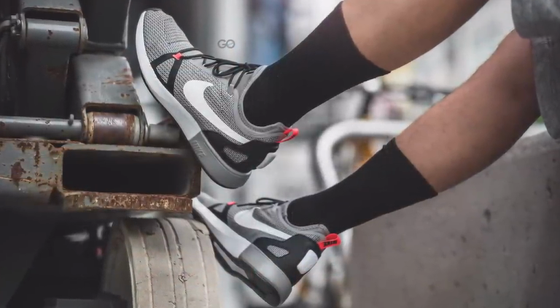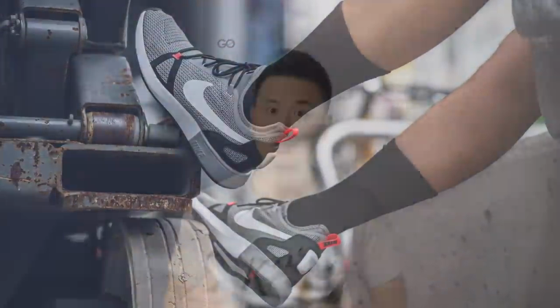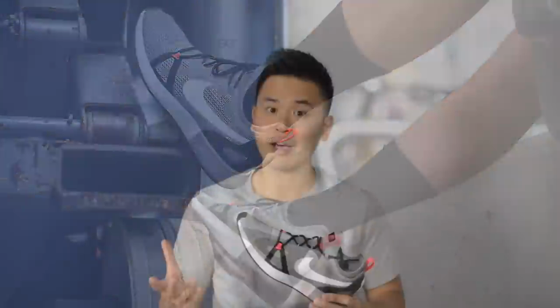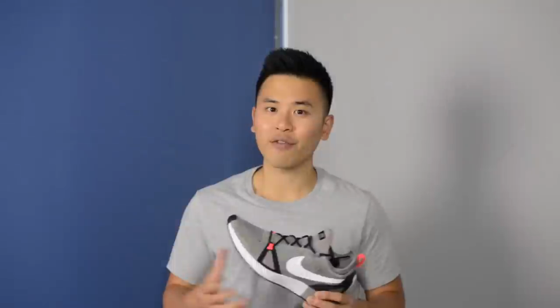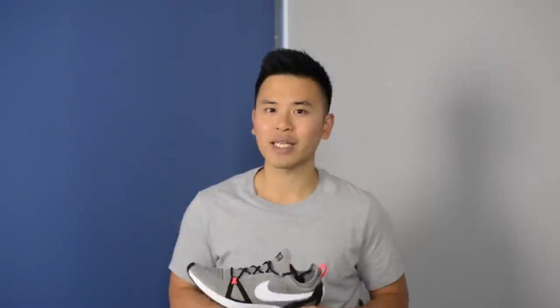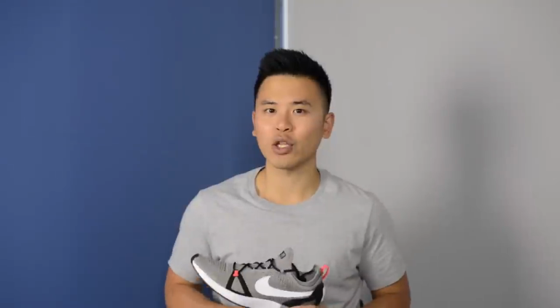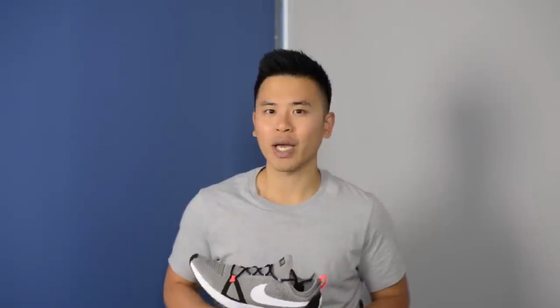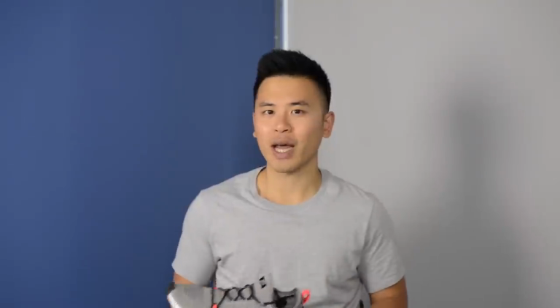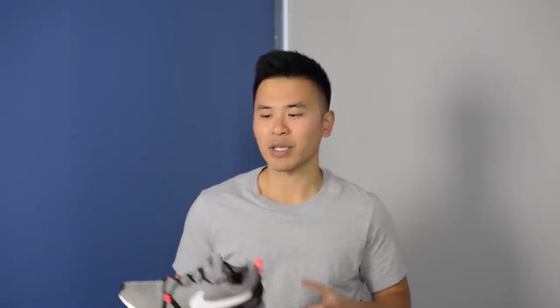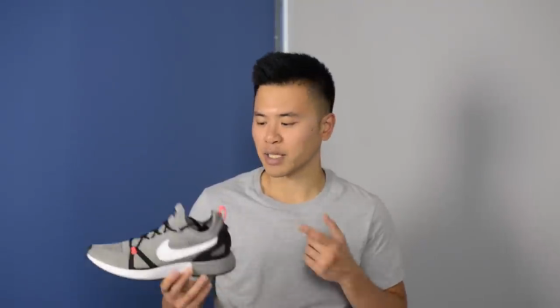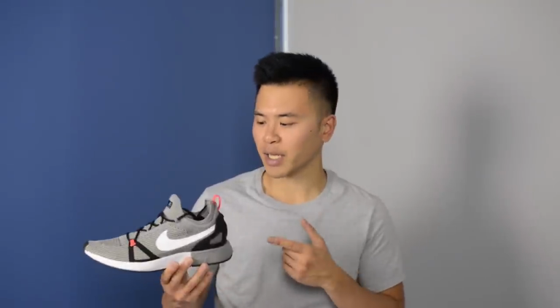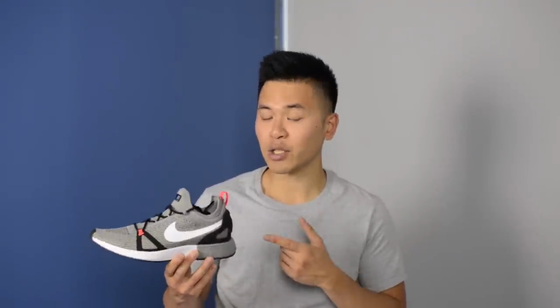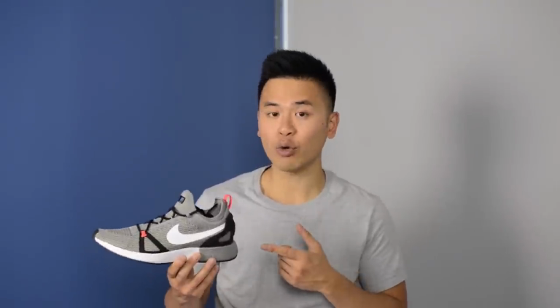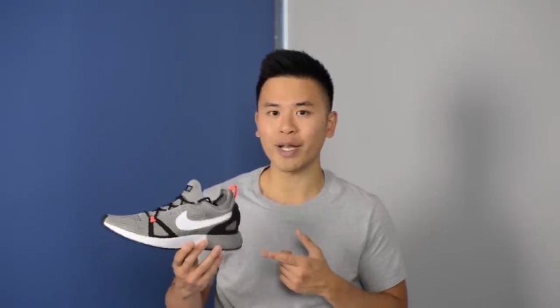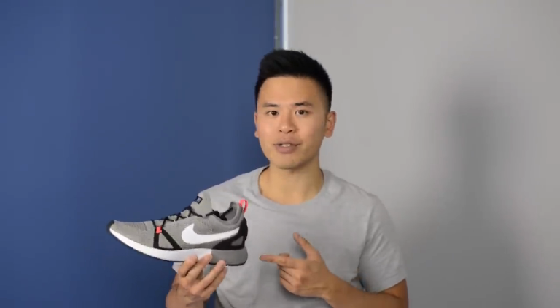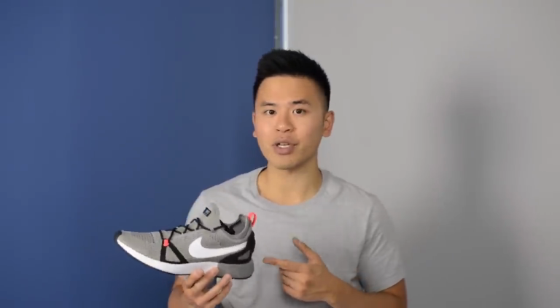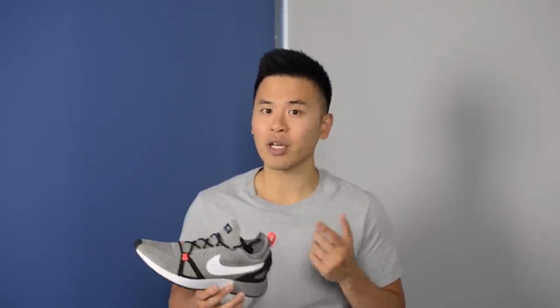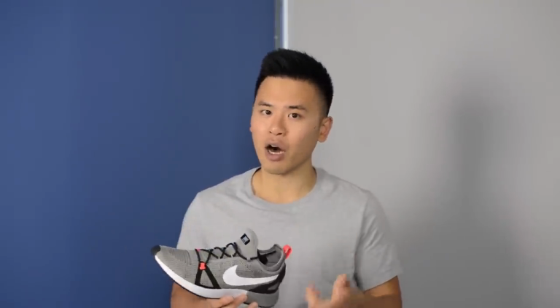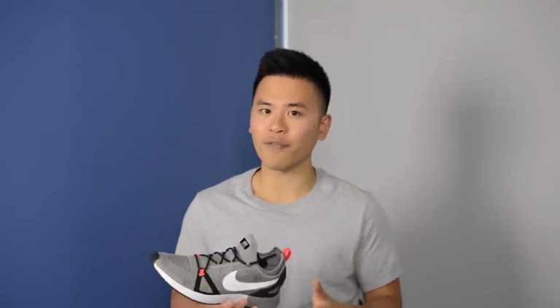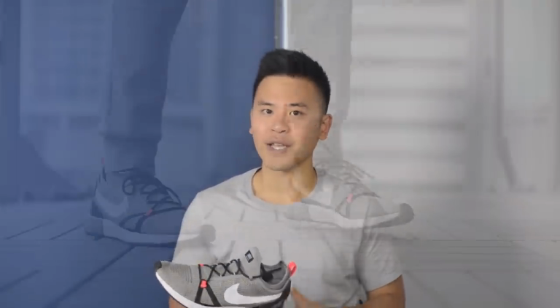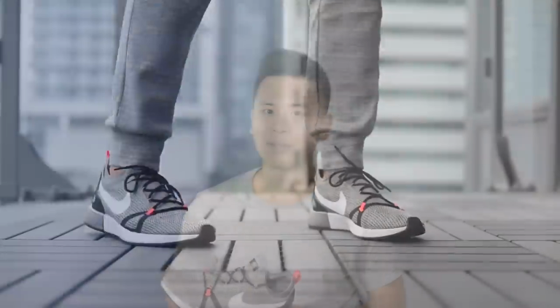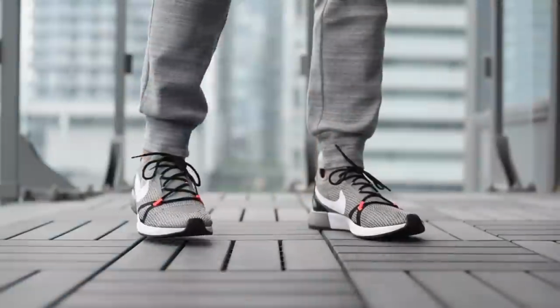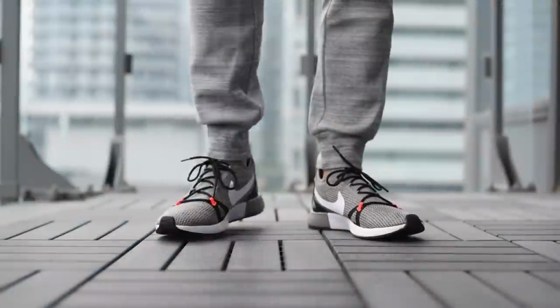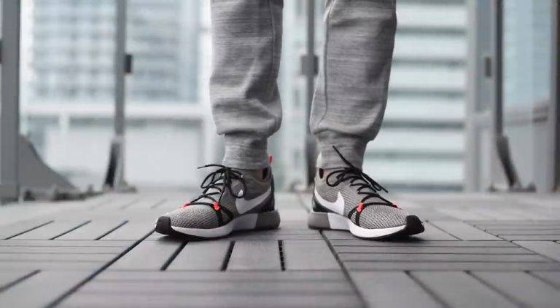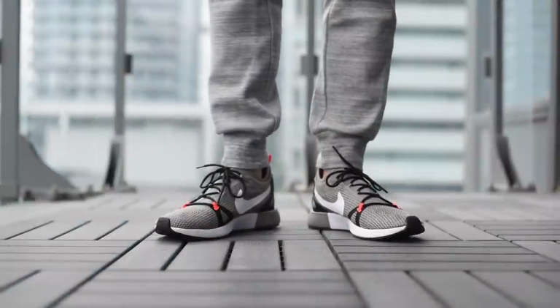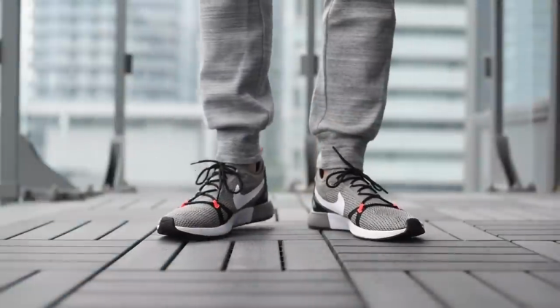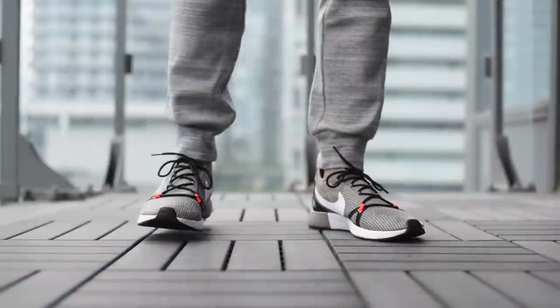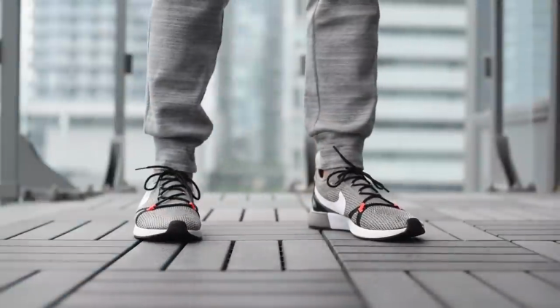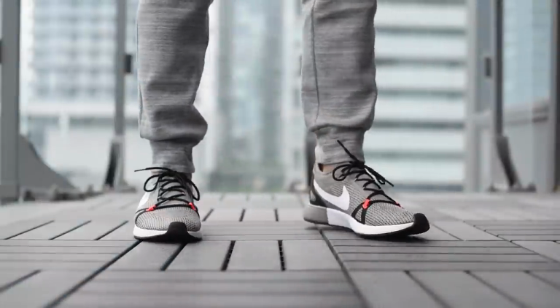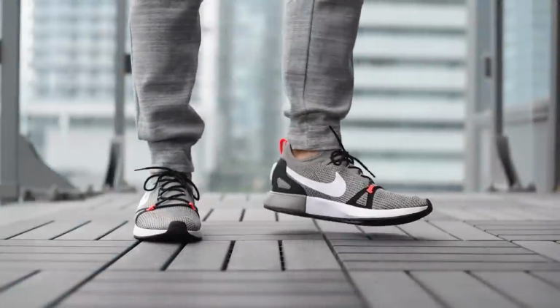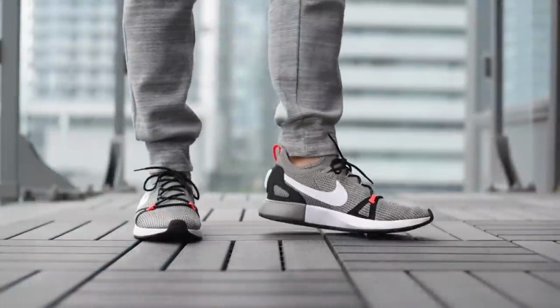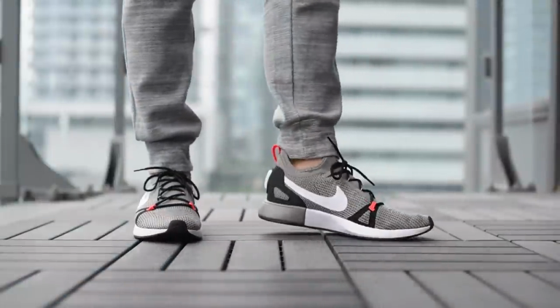Now I'll give you guys a look at how these Nike Dual Racers look on feet.